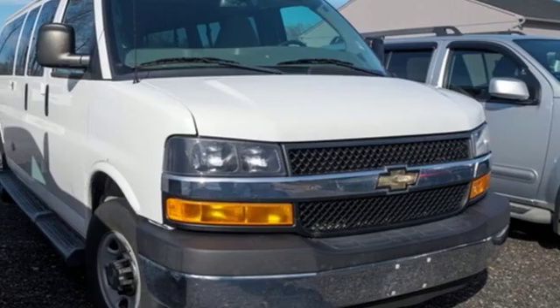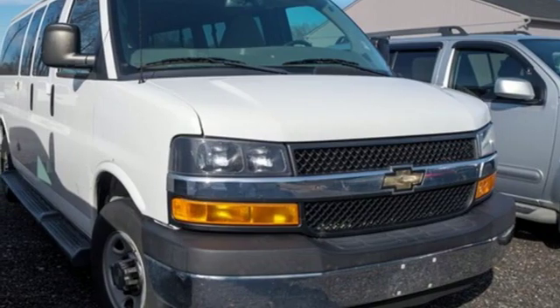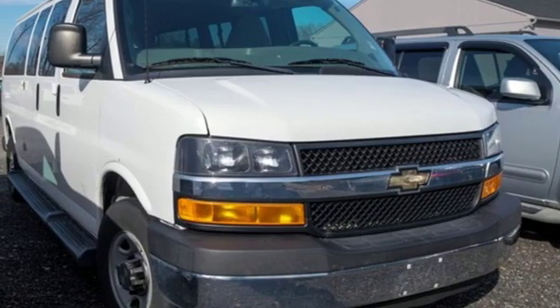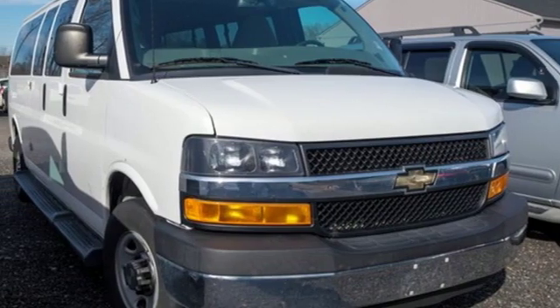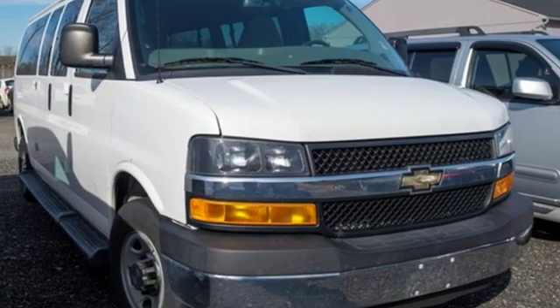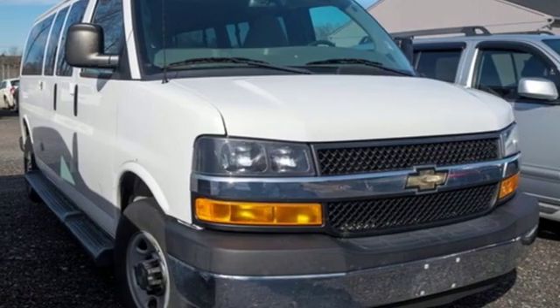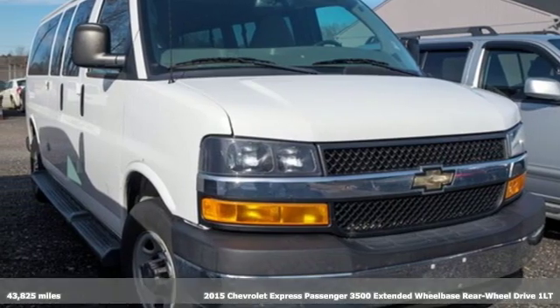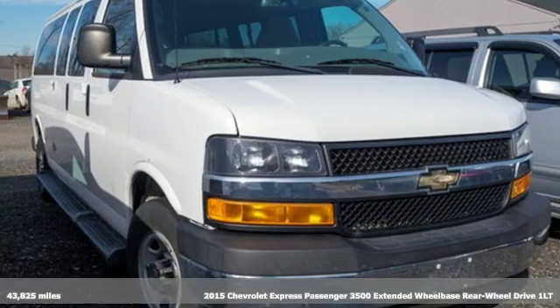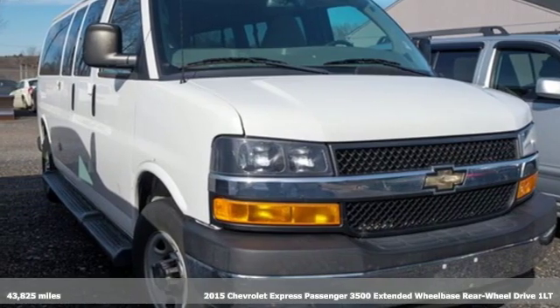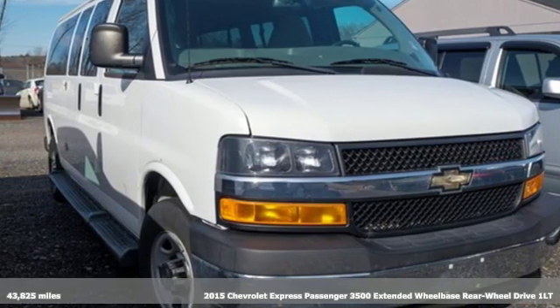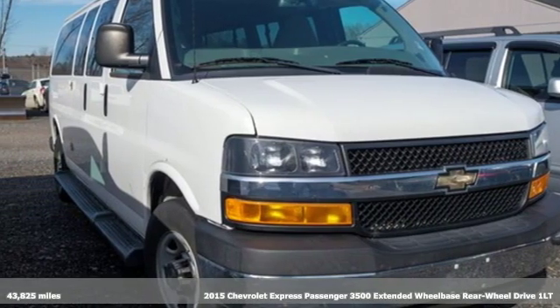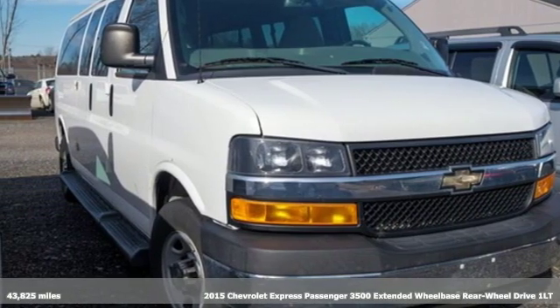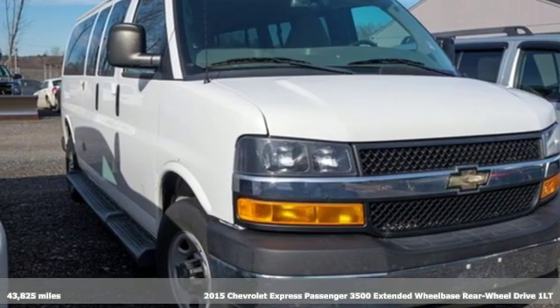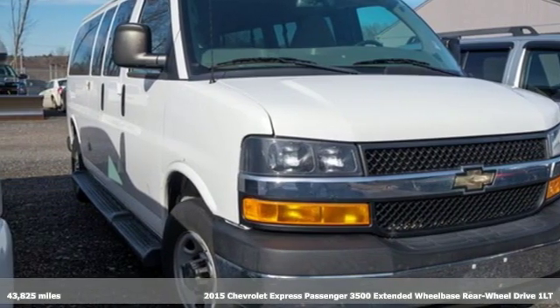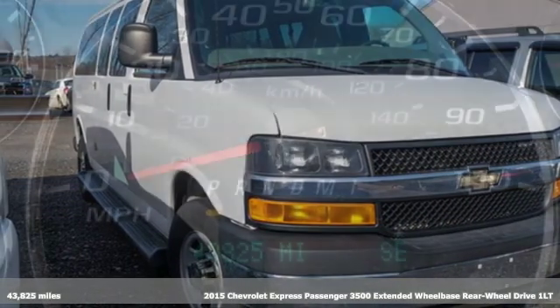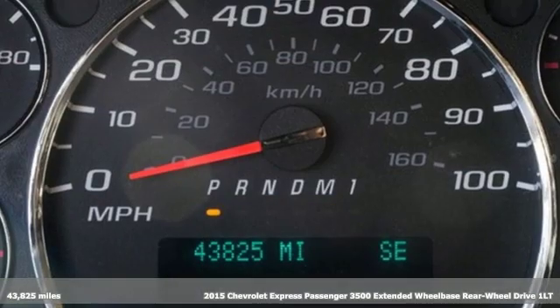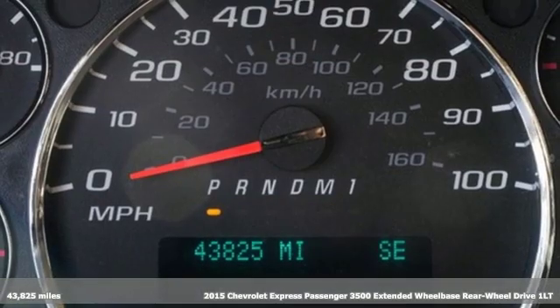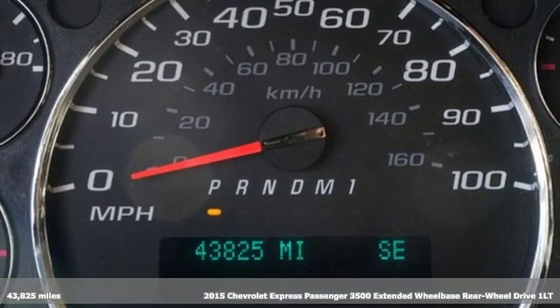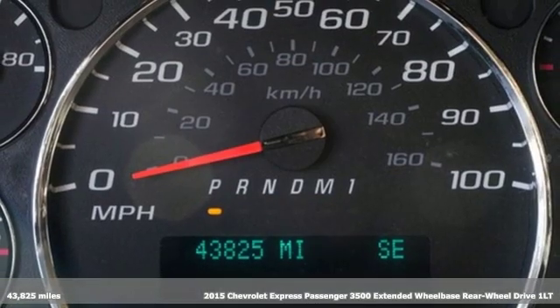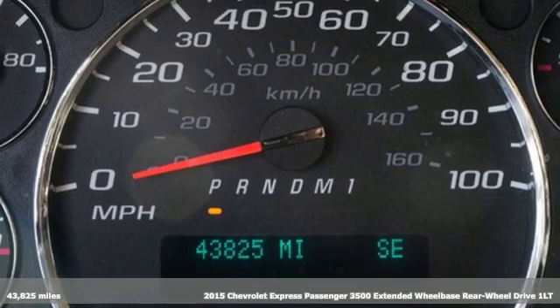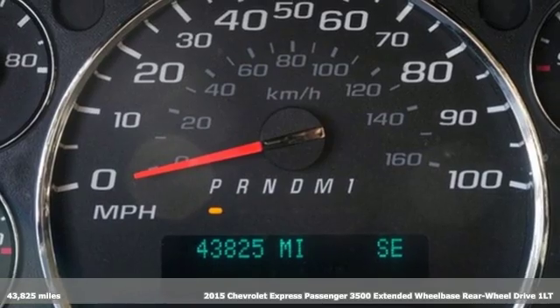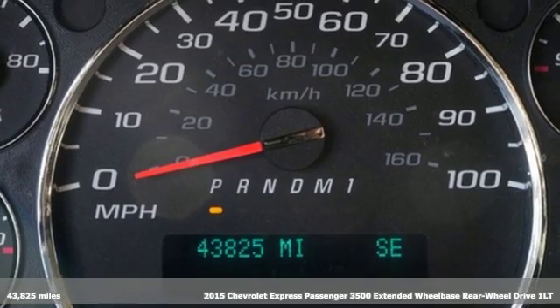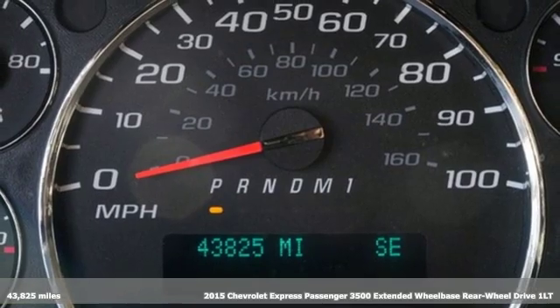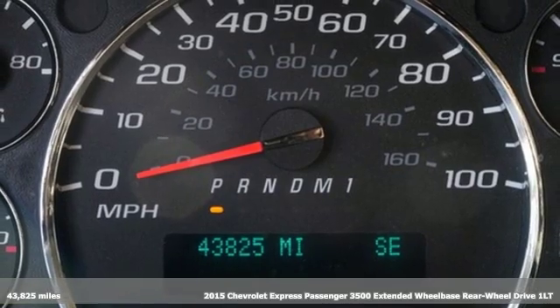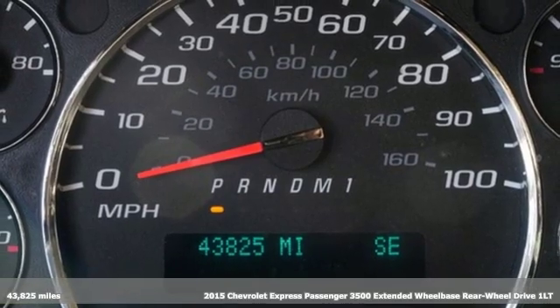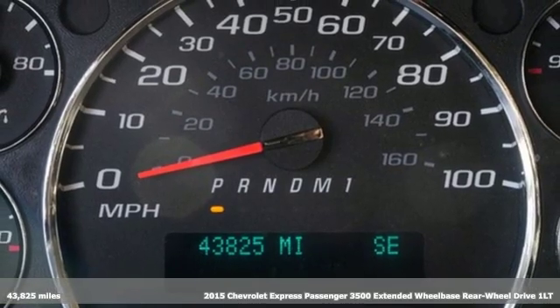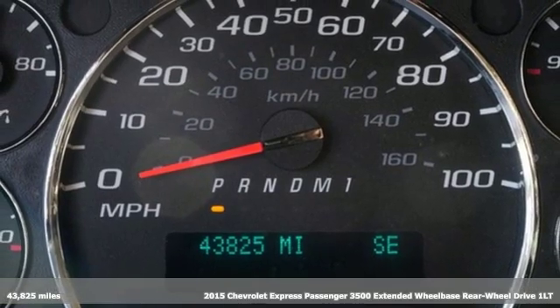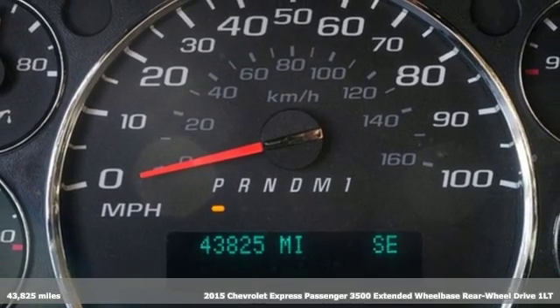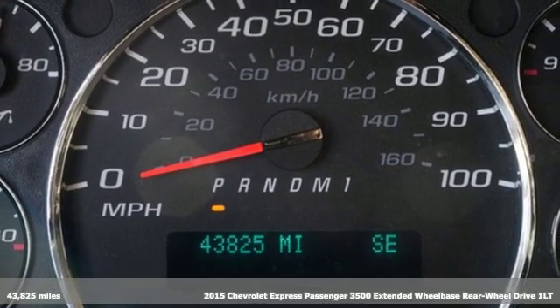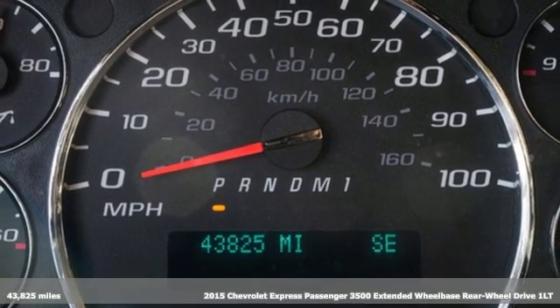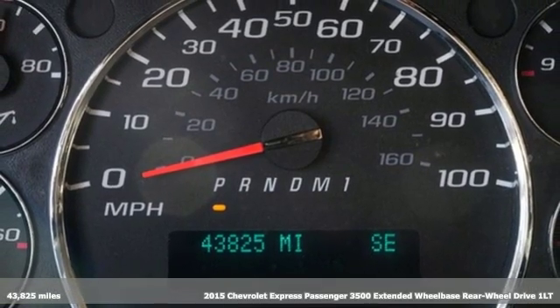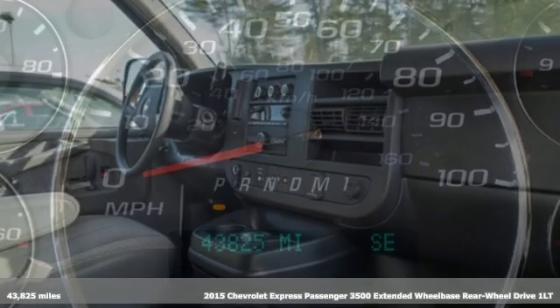It's a 2015 Chevrolet Express passenger. There's more than a century of ingenuity and significance in every Chevy.